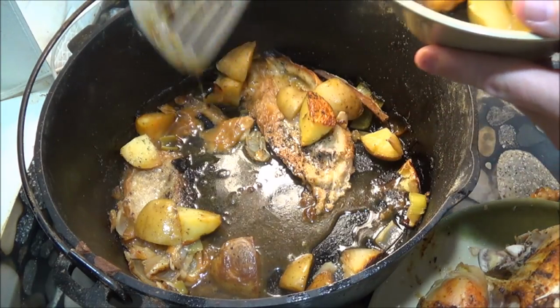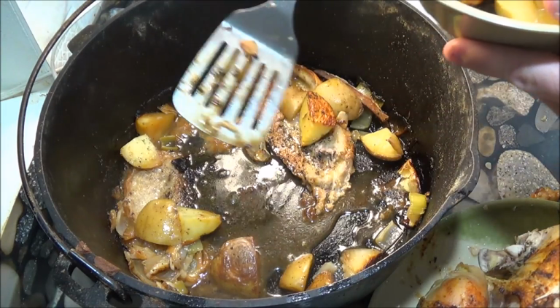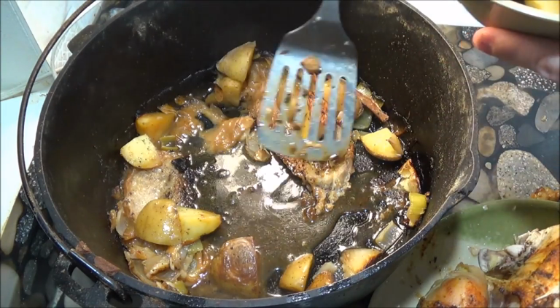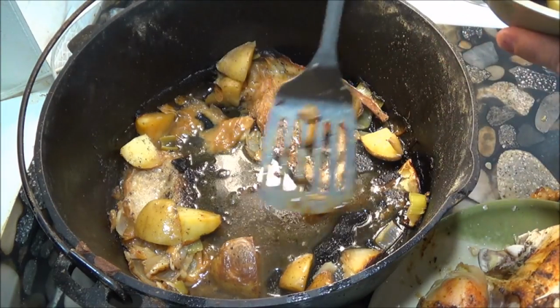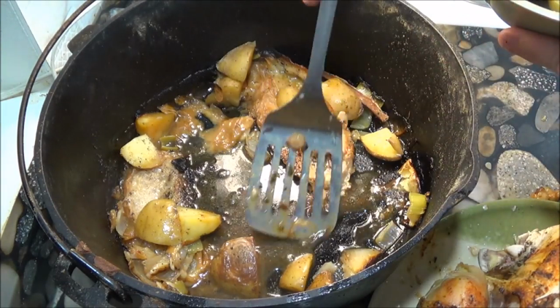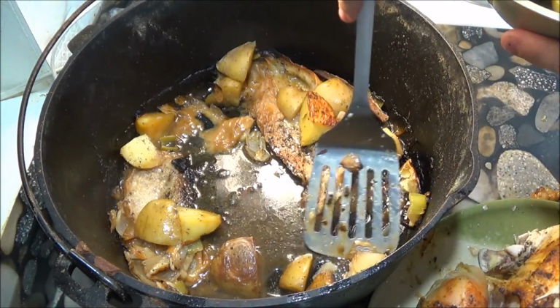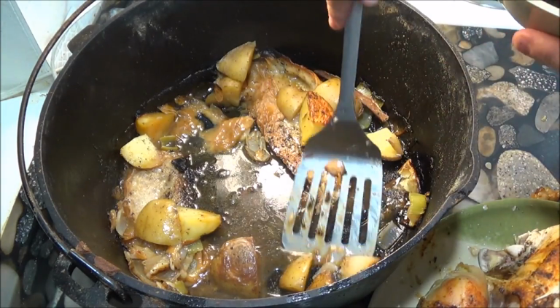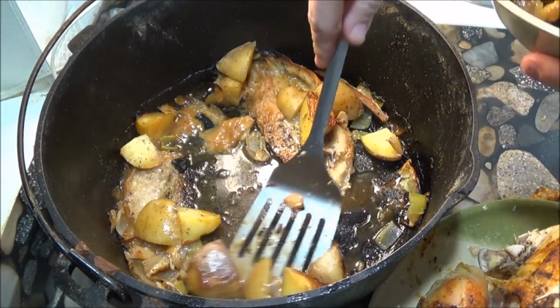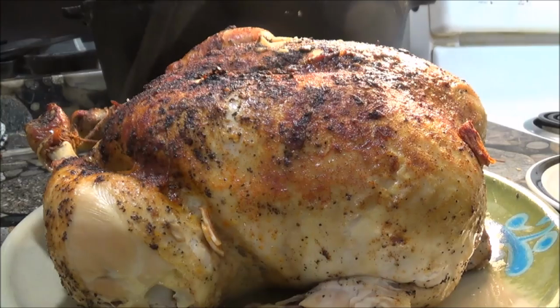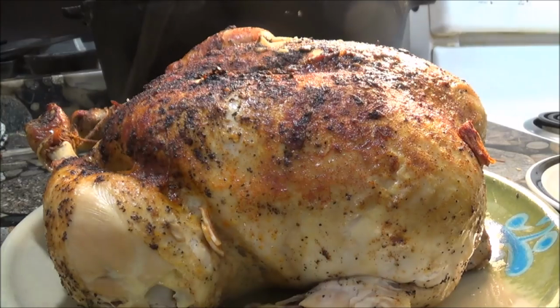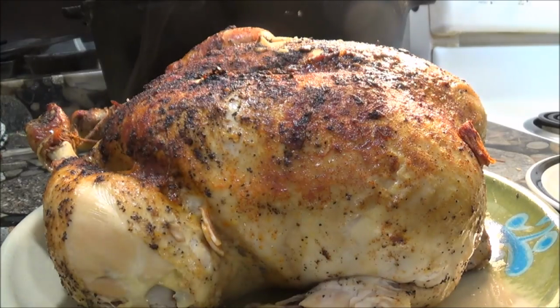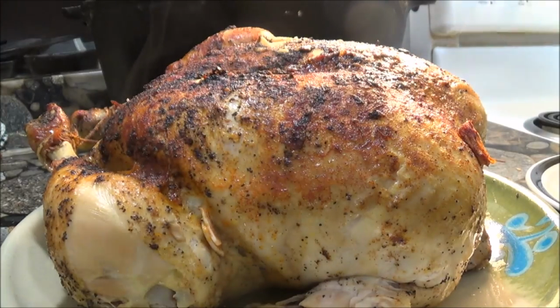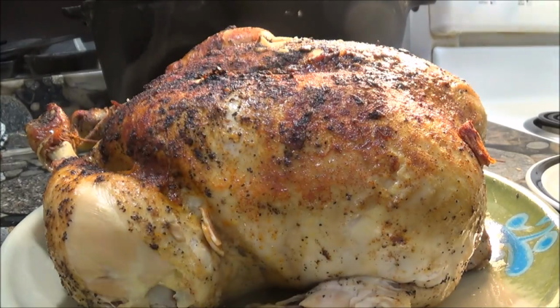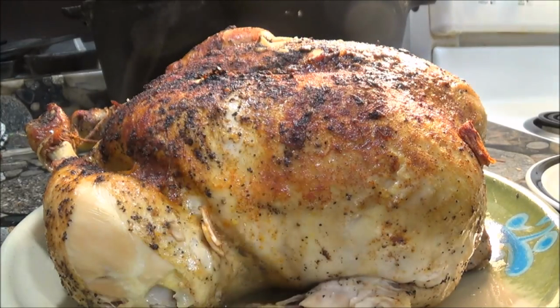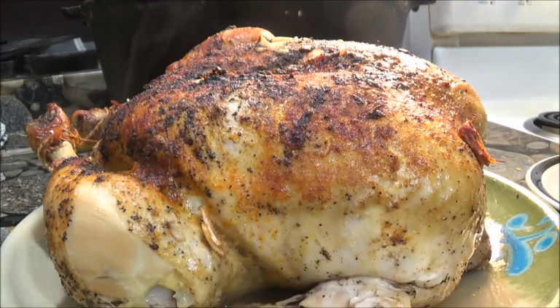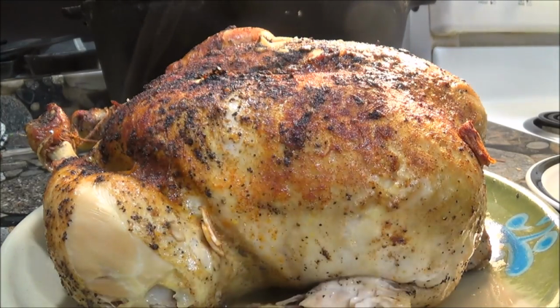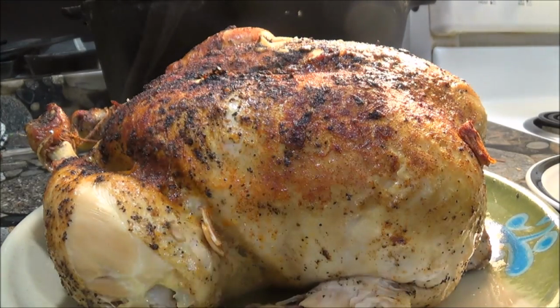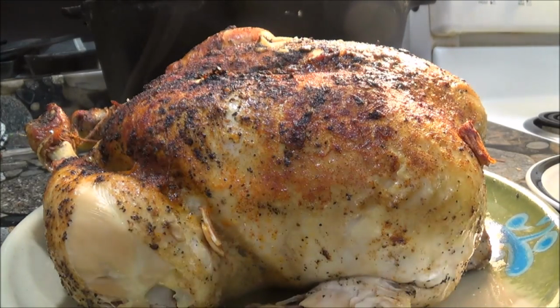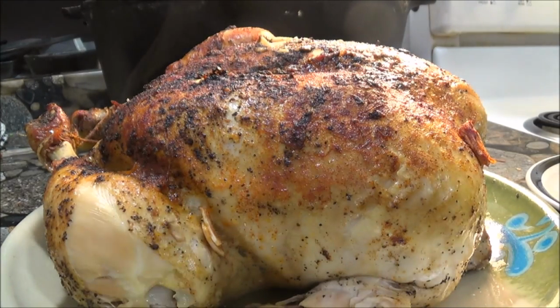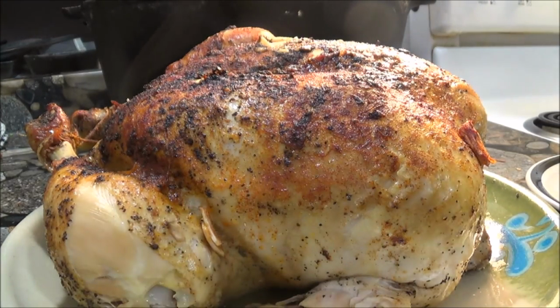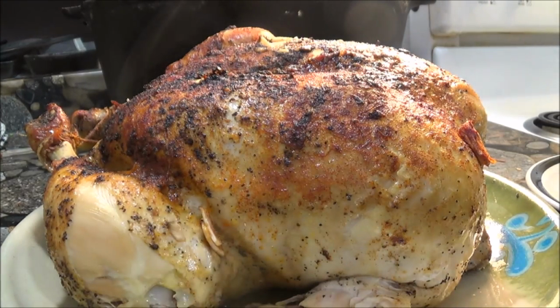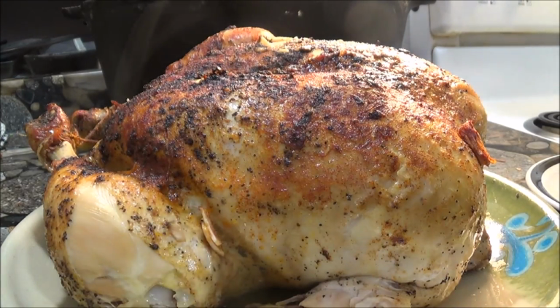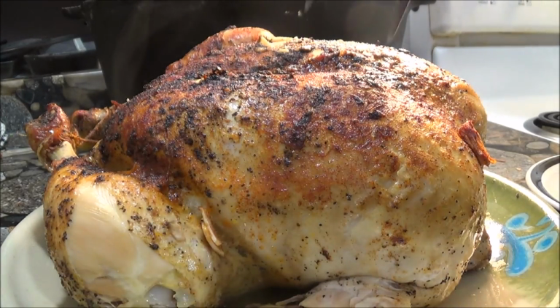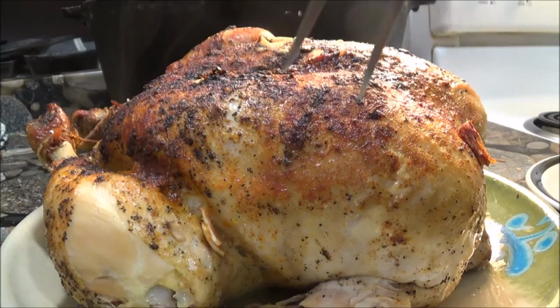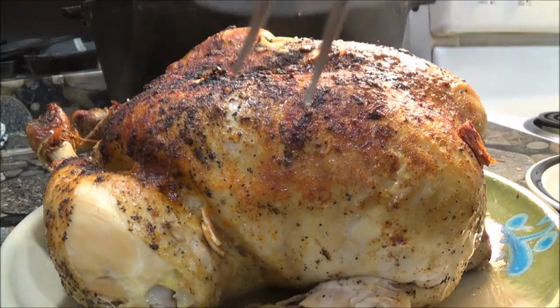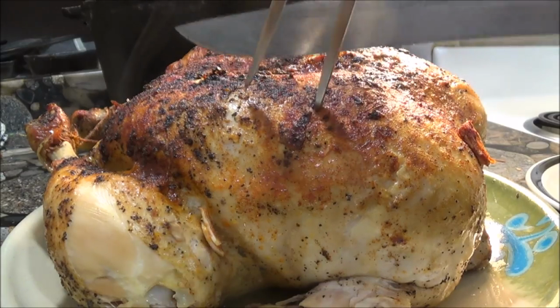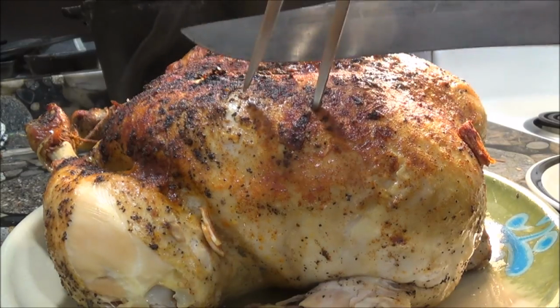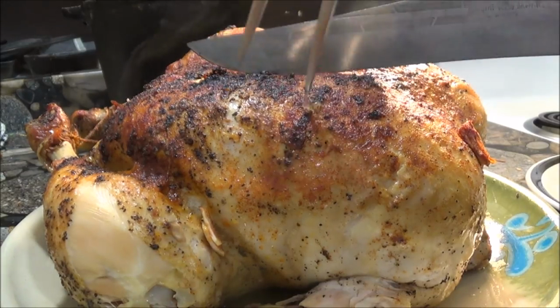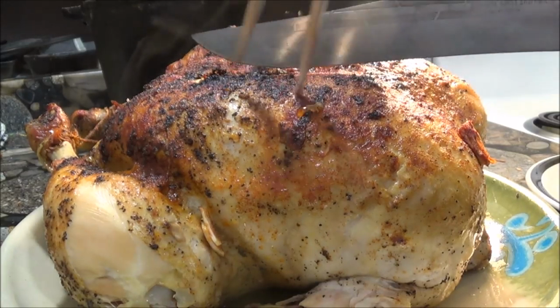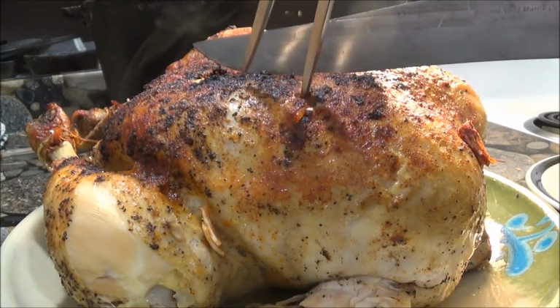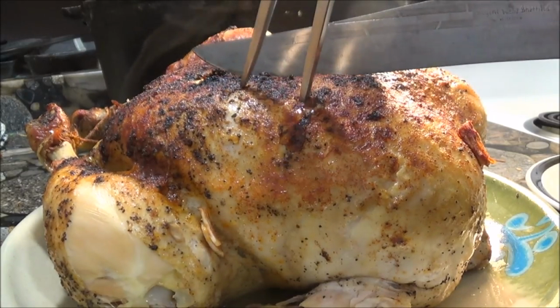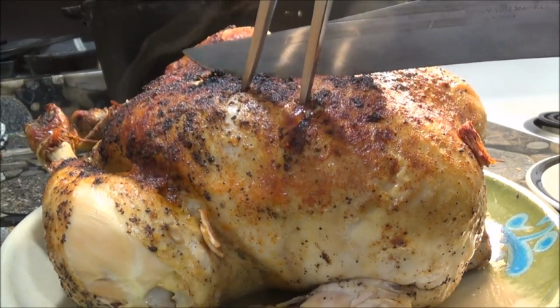But the chicken itself is anything but dry, as you can see when we serve the white meat.